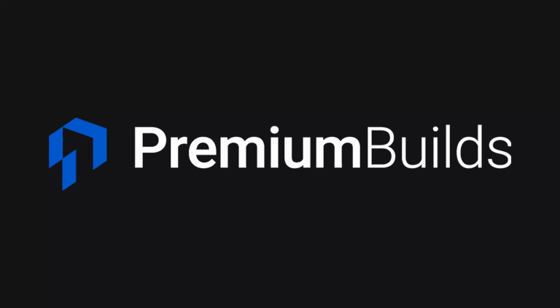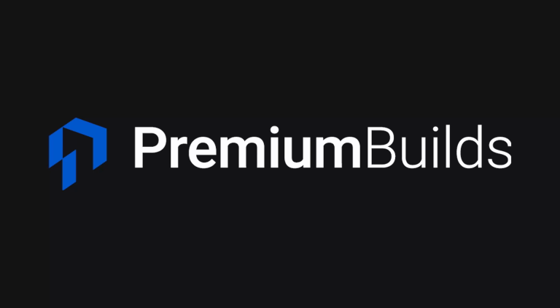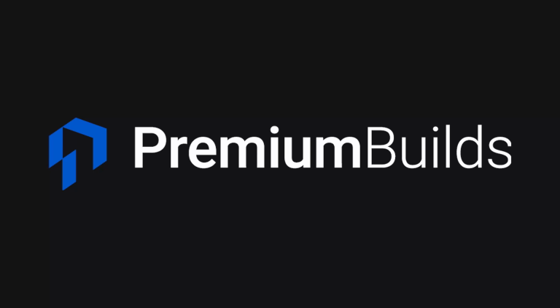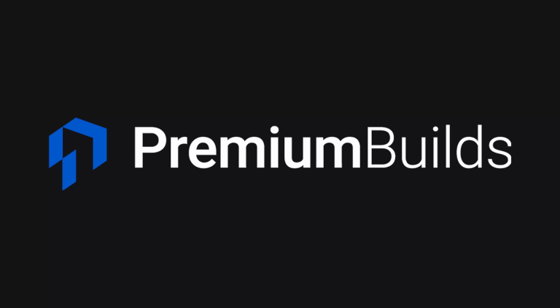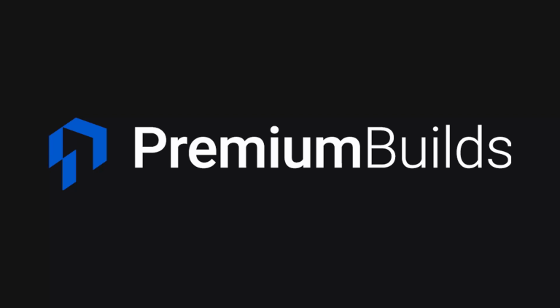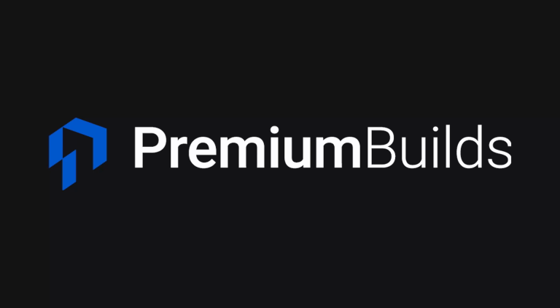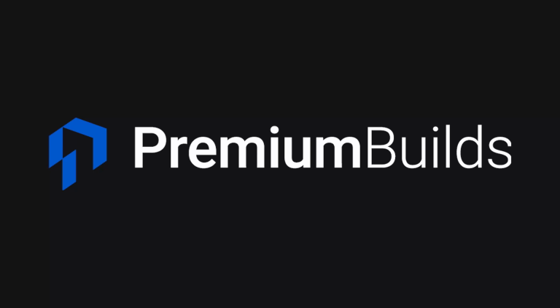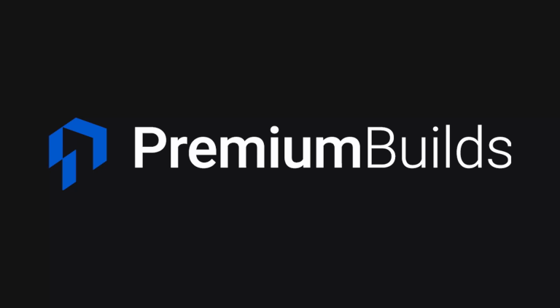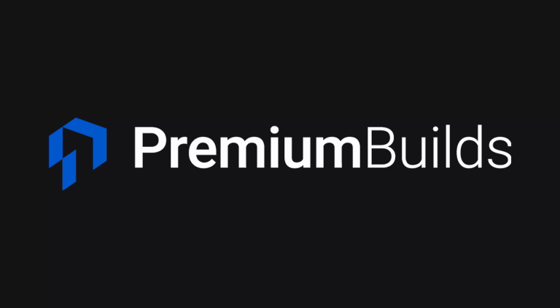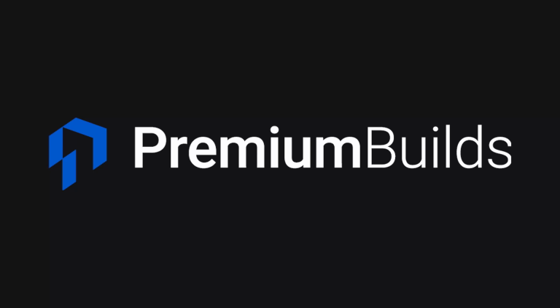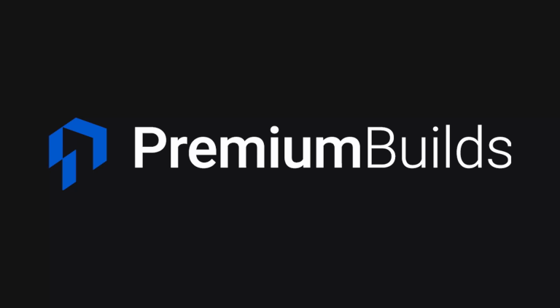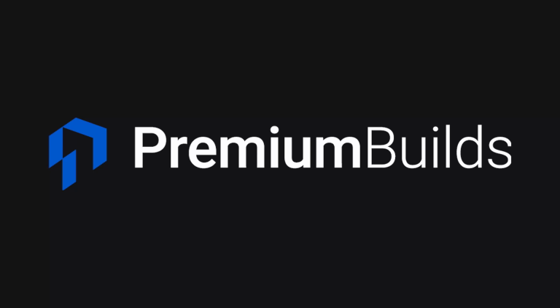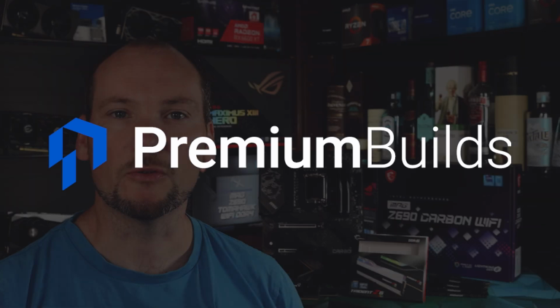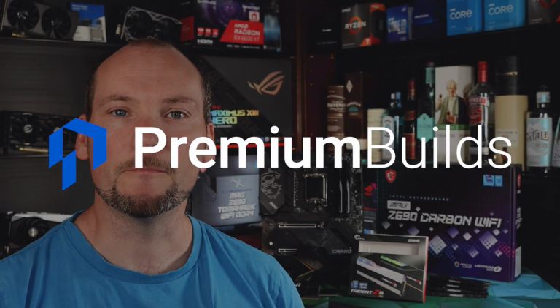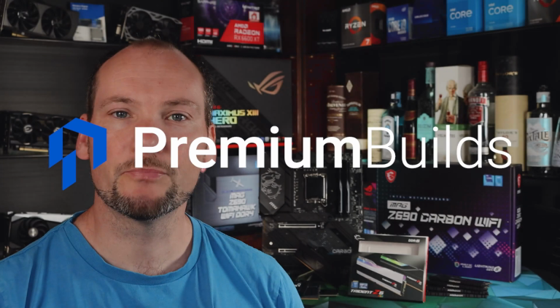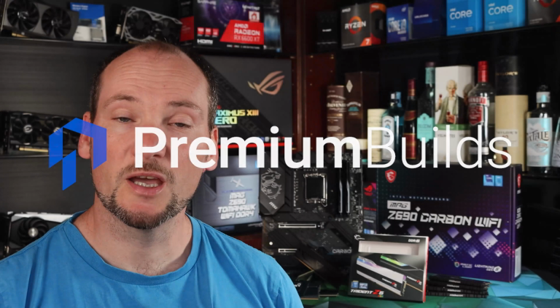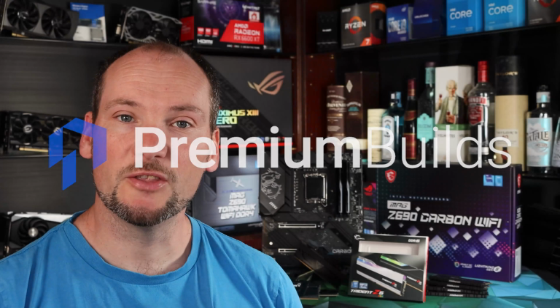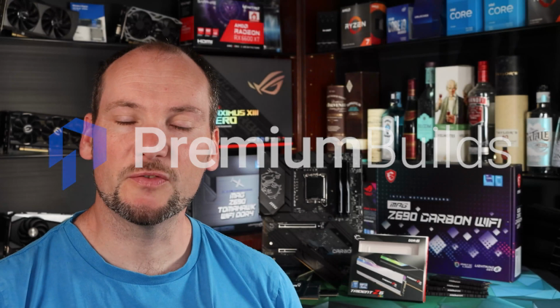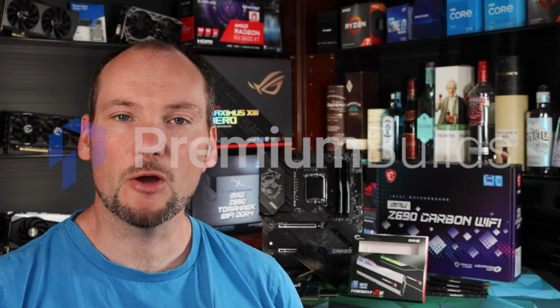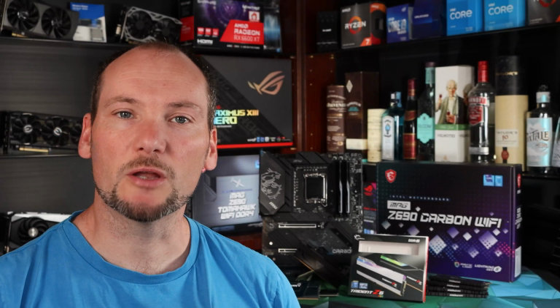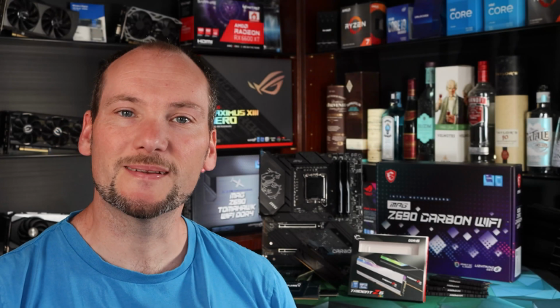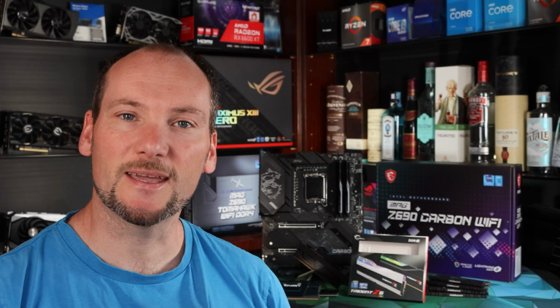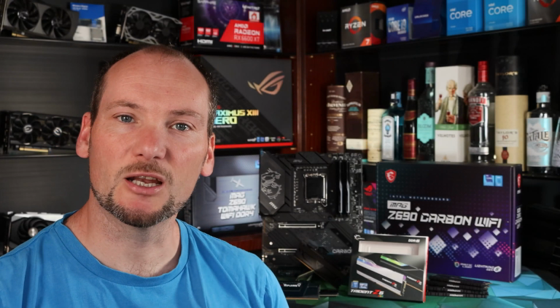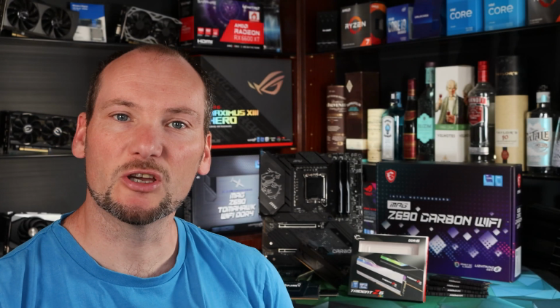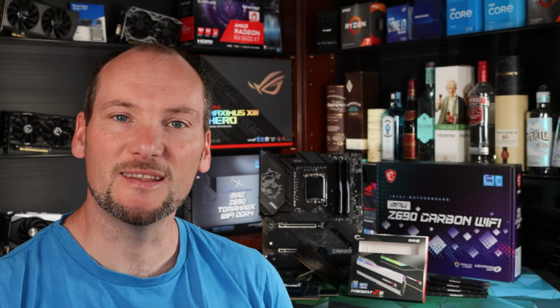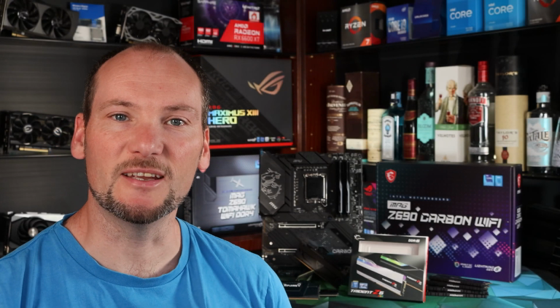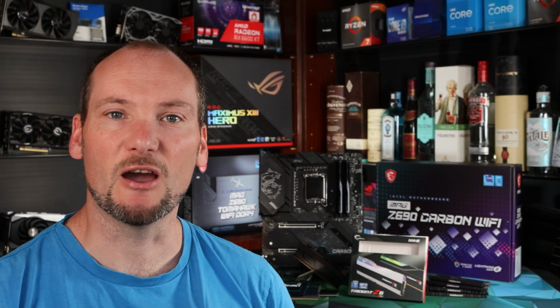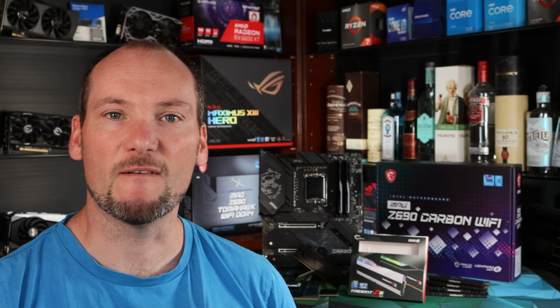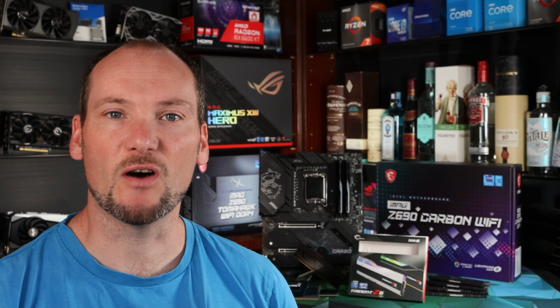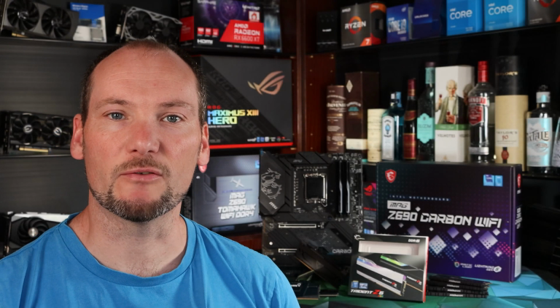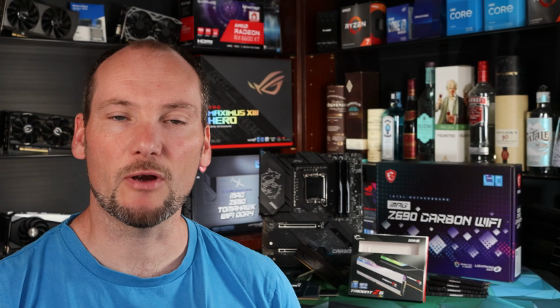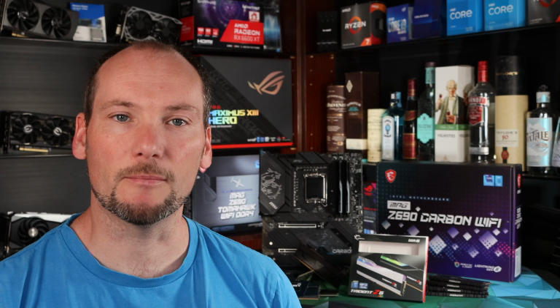Hi there, welcome to Premium Builds, I'm John. In this video we're going to be taking a look at DDR5 RAM.